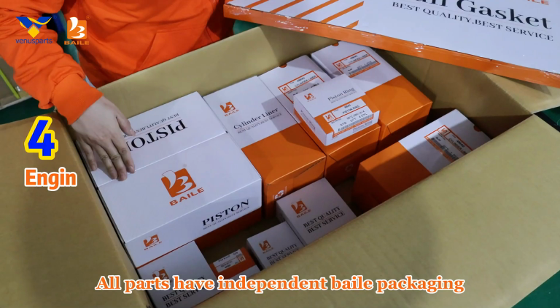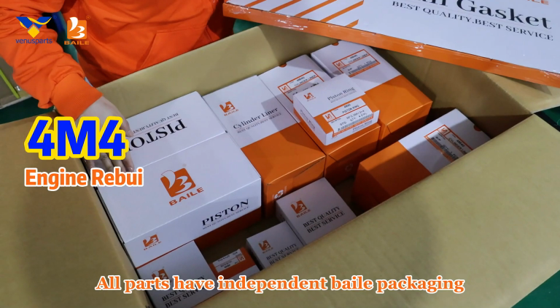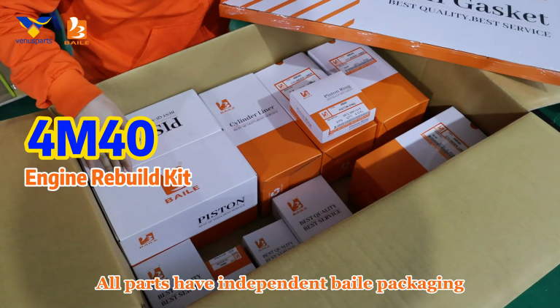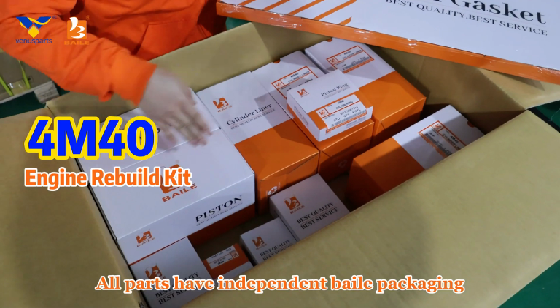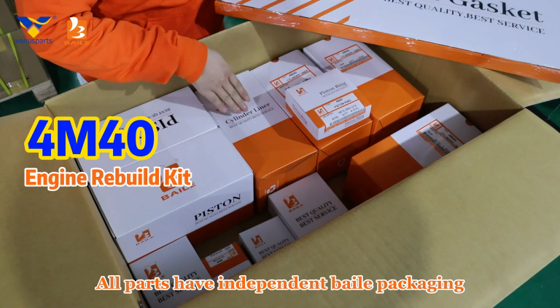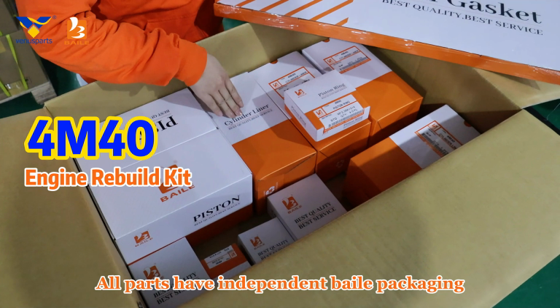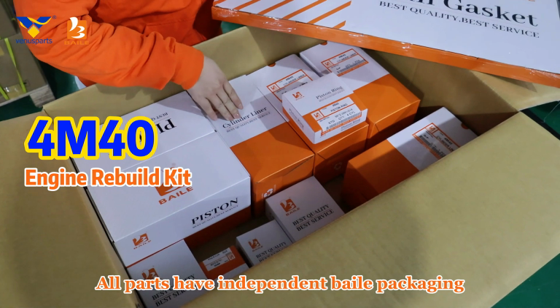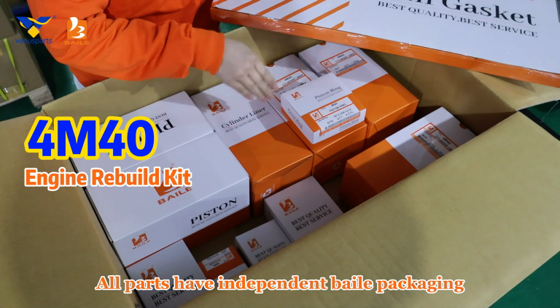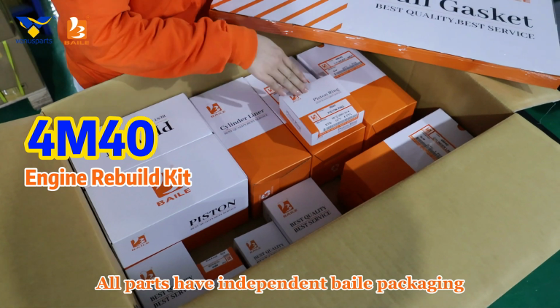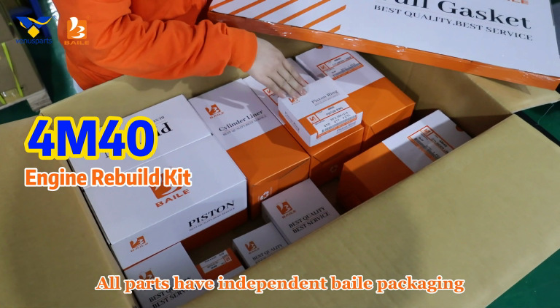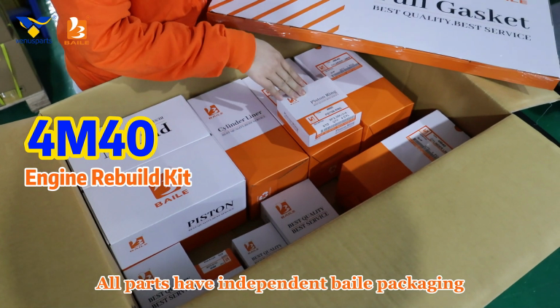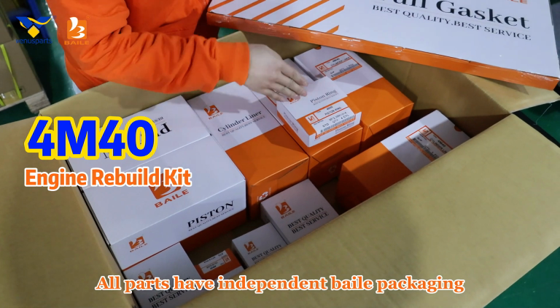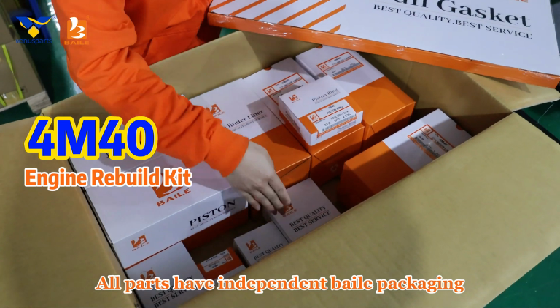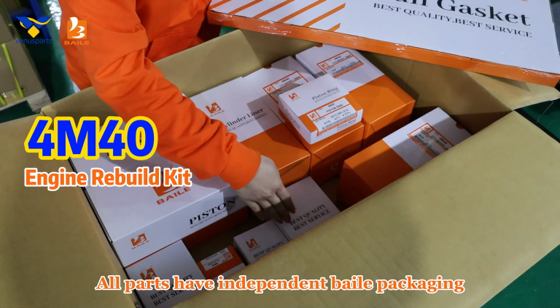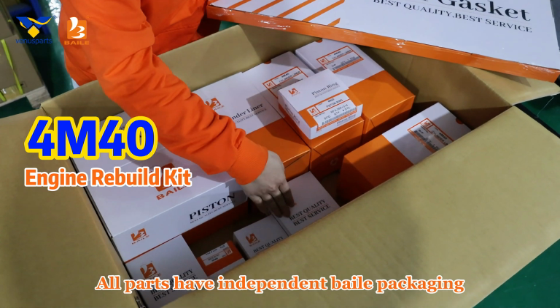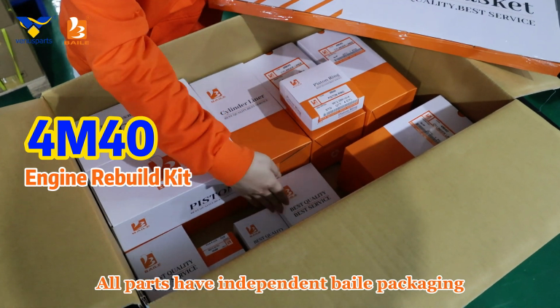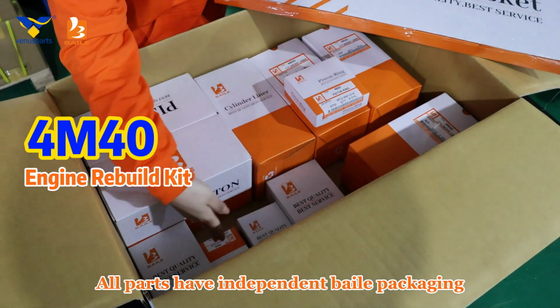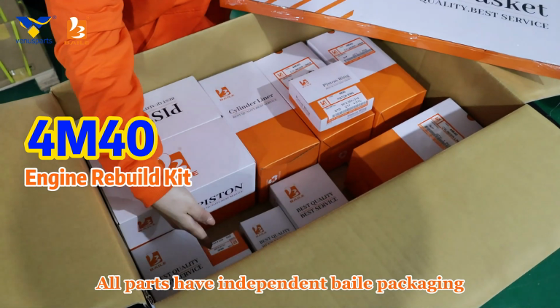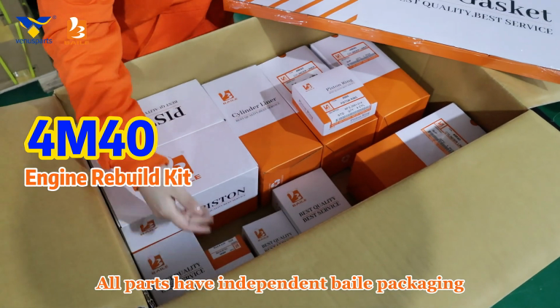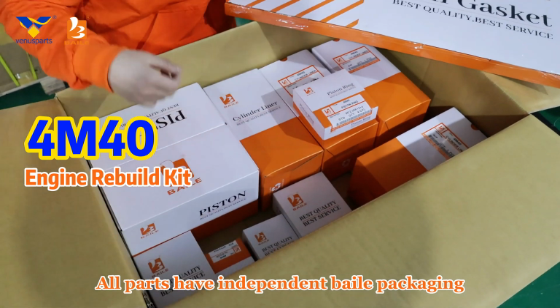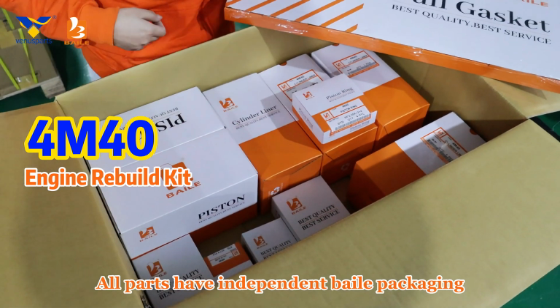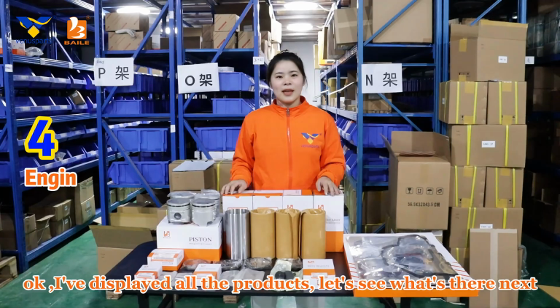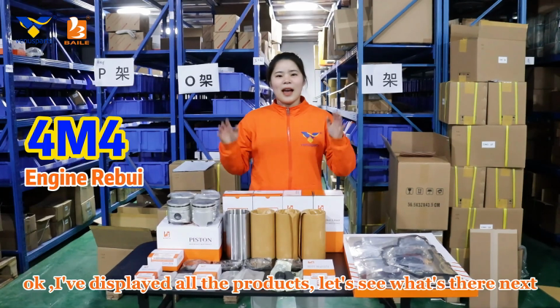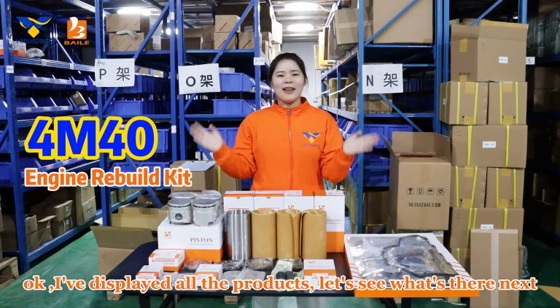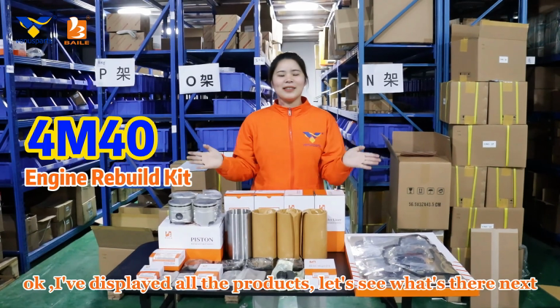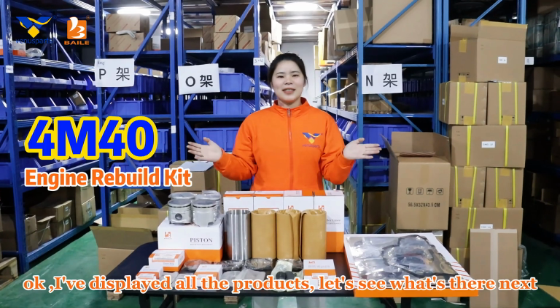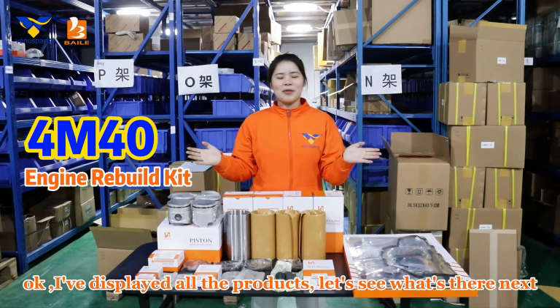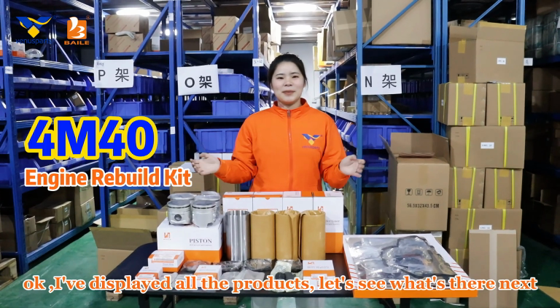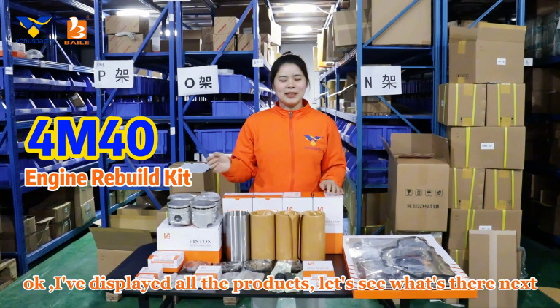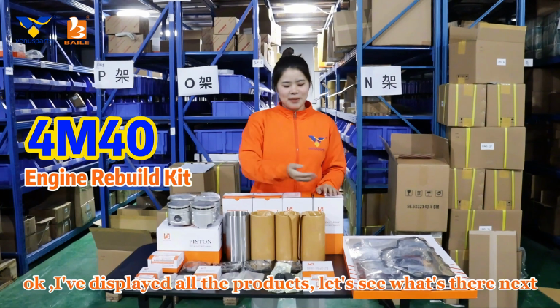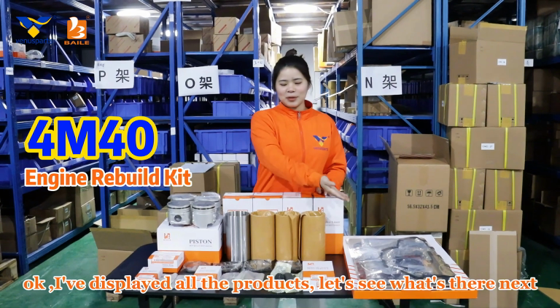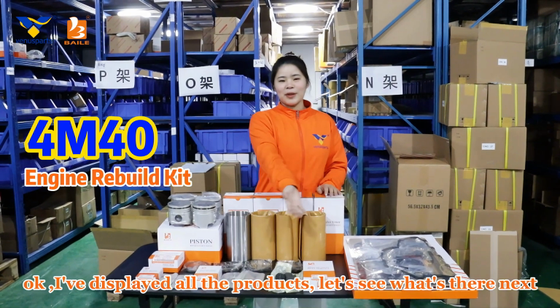All parts have independent build packaging. I've displayed all the products.